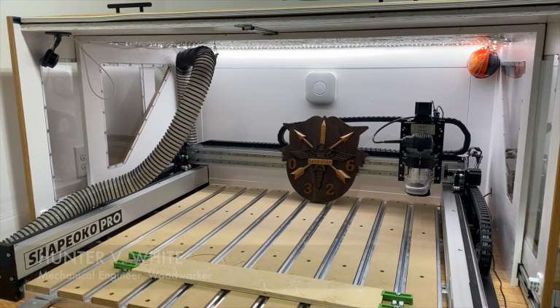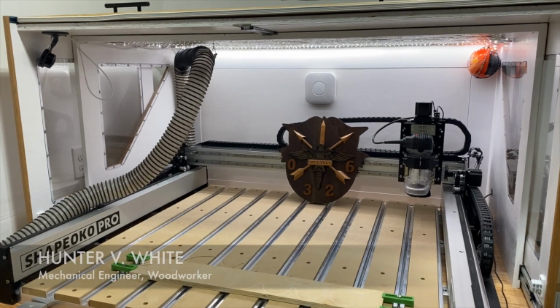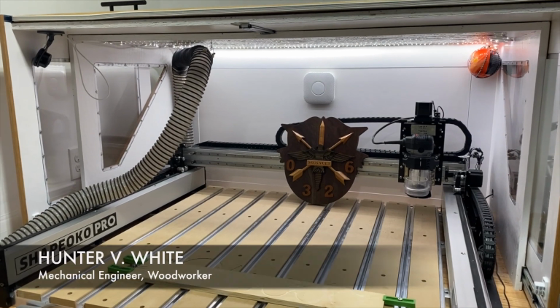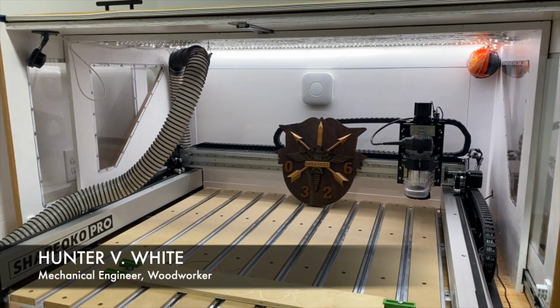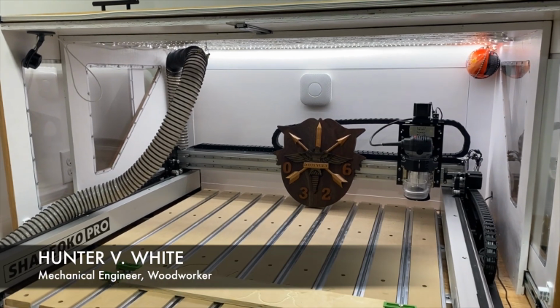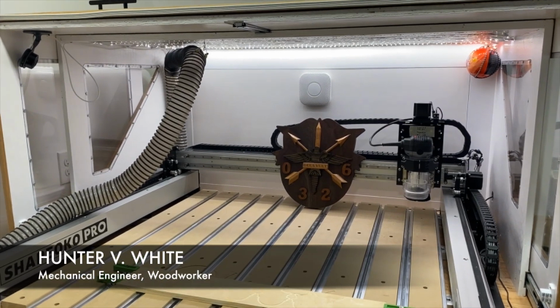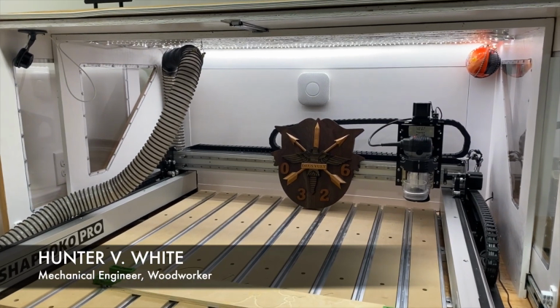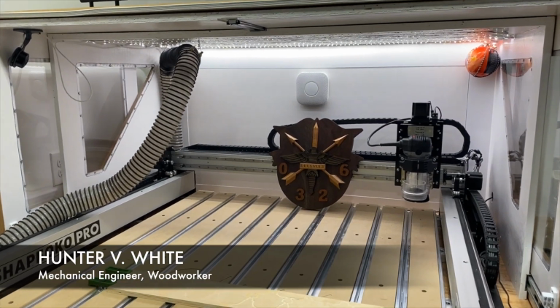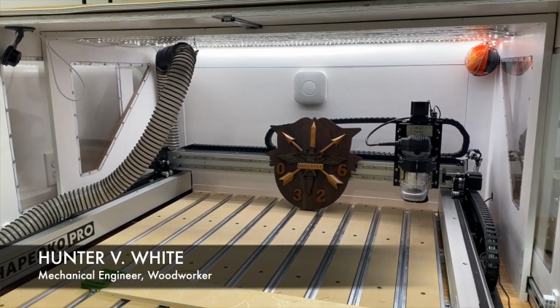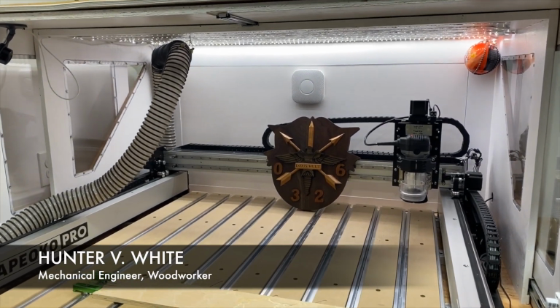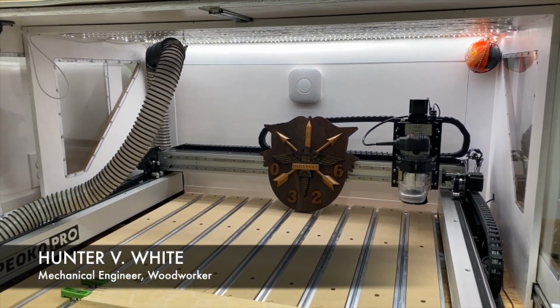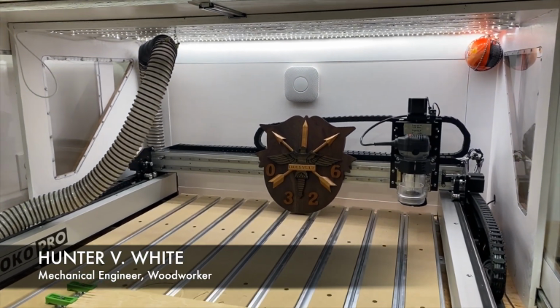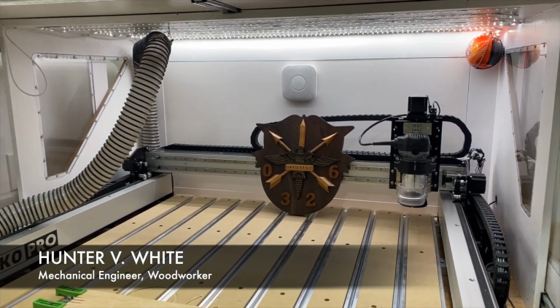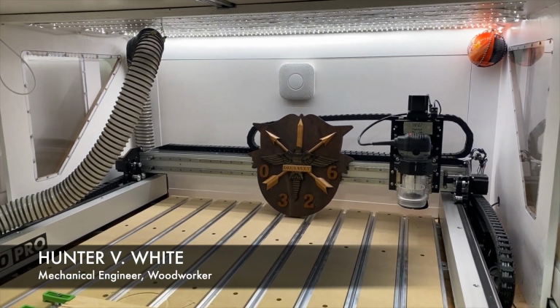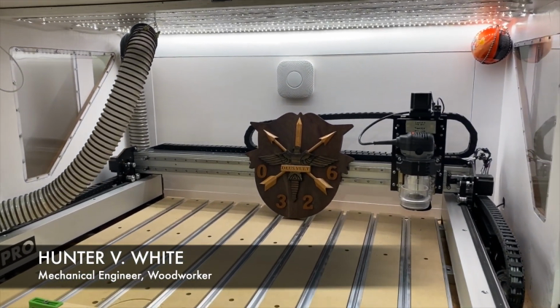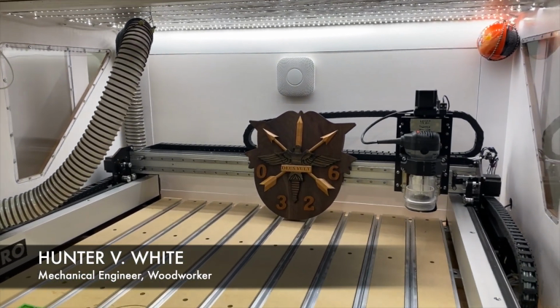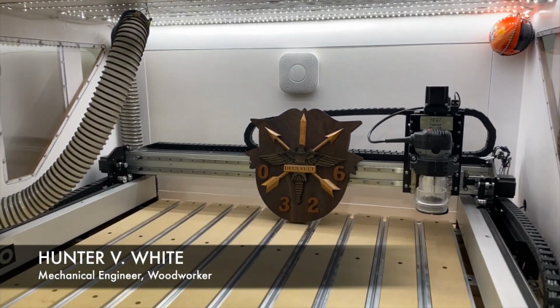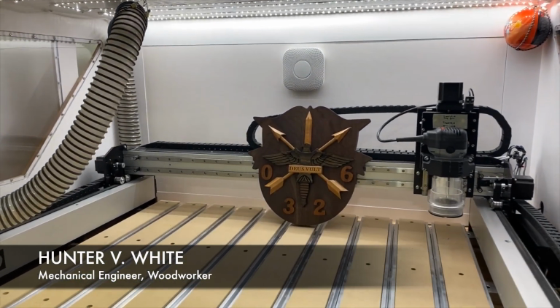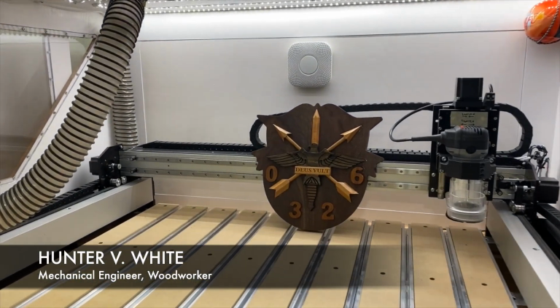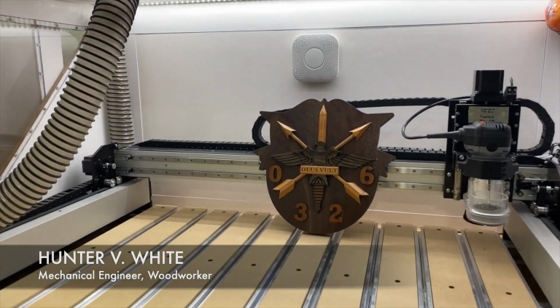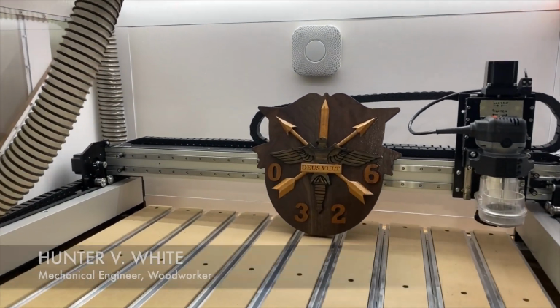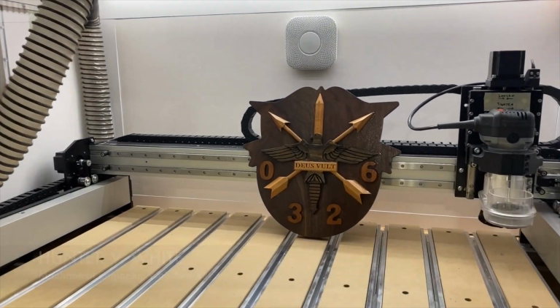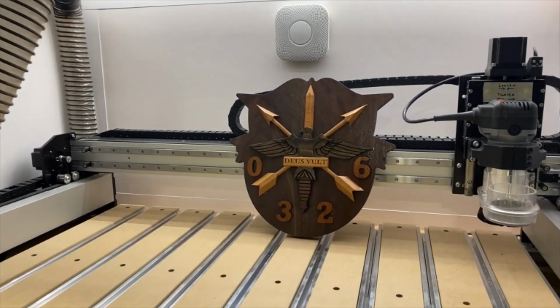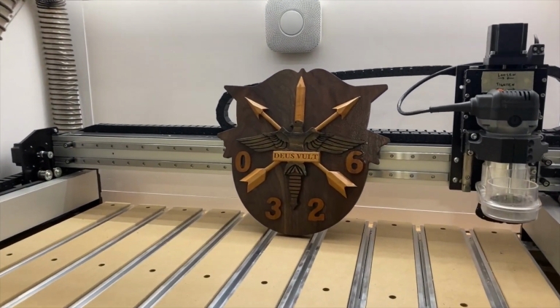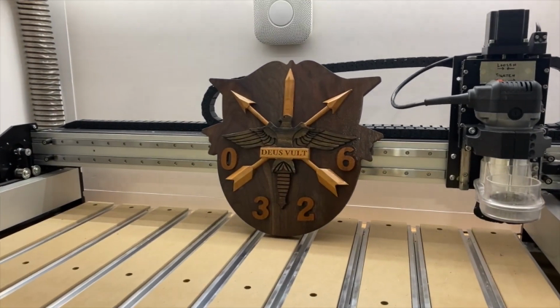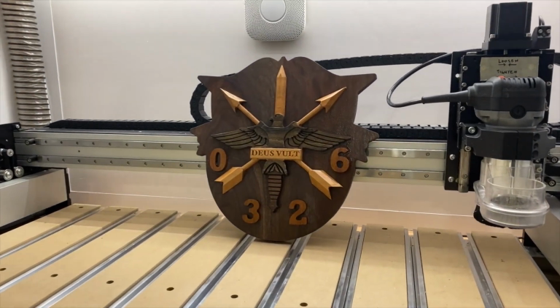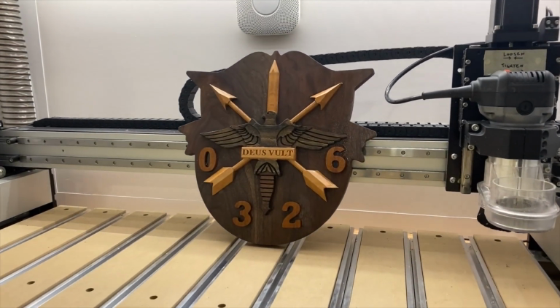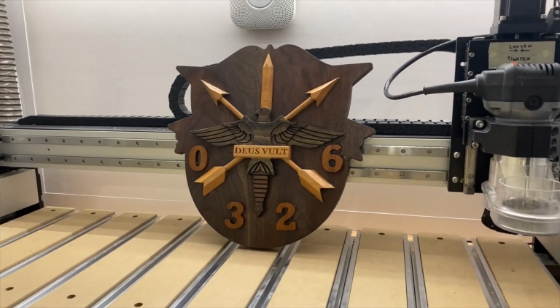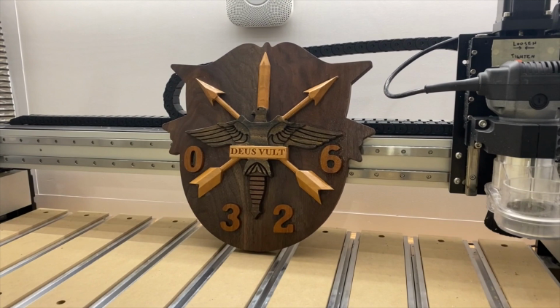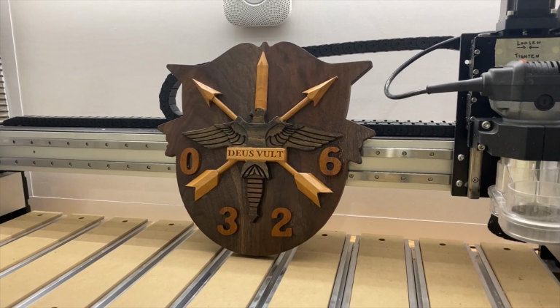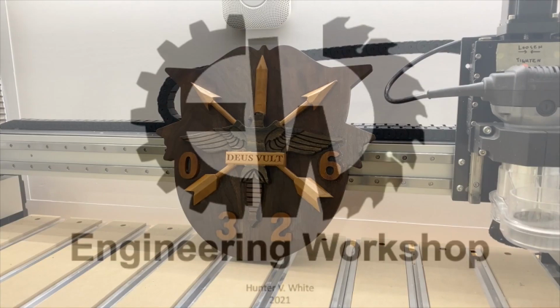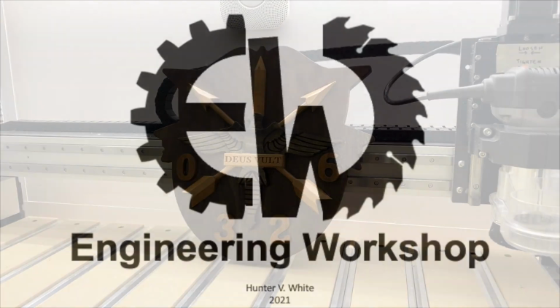Welcome back to the Engineering Workshop. I'm Hunter White. In this episode, we're going to make a gift for 0-3-2-6 on the CNC.